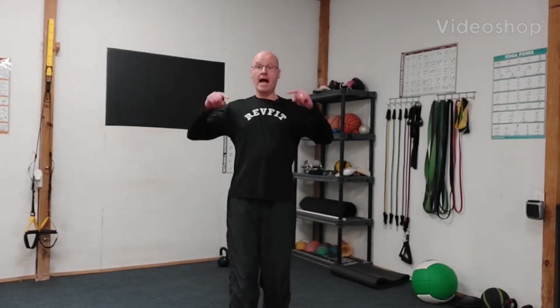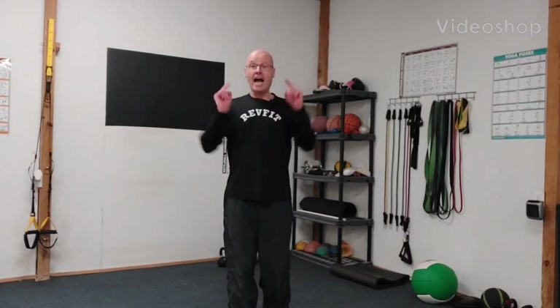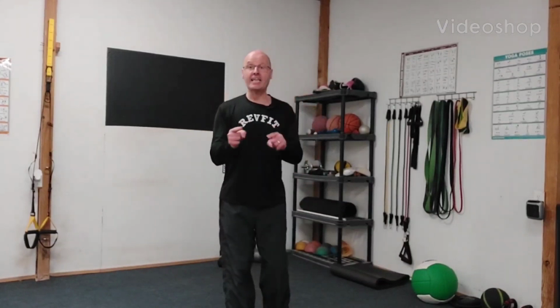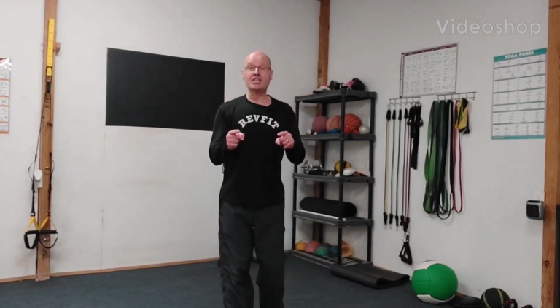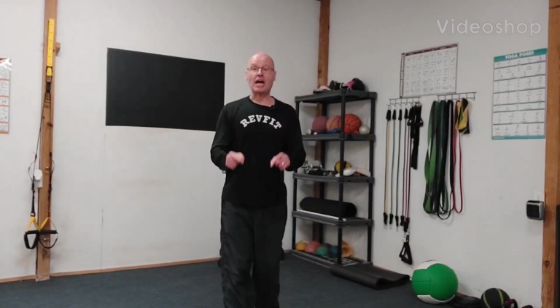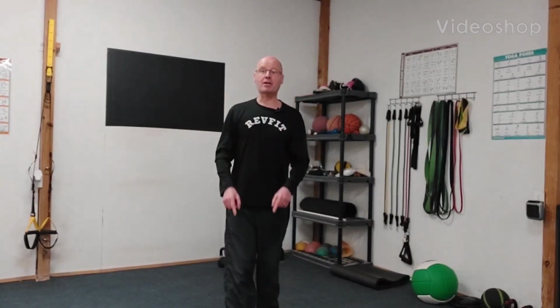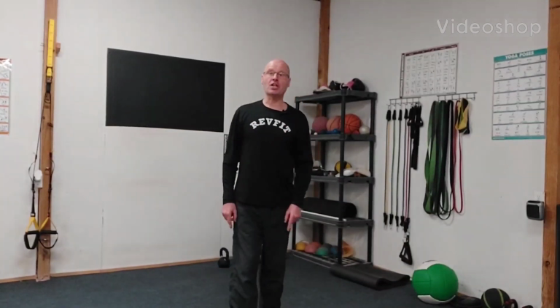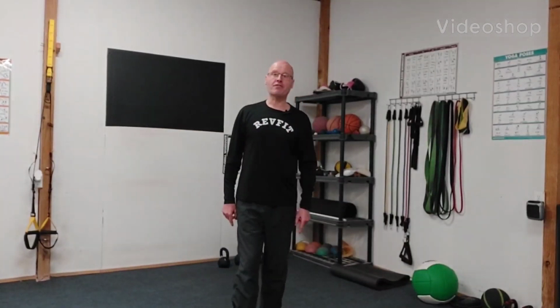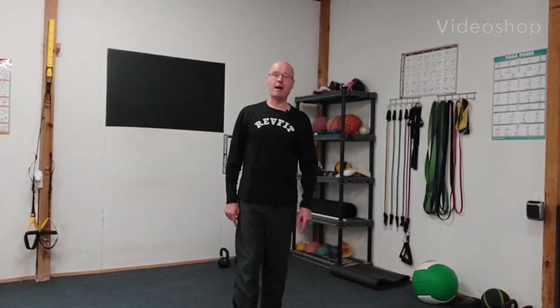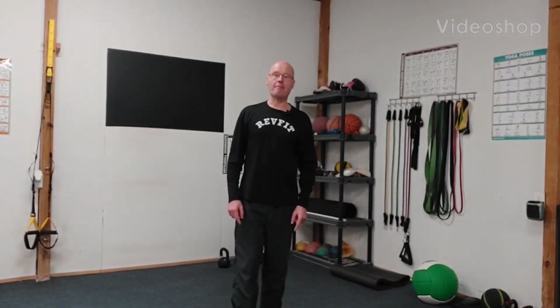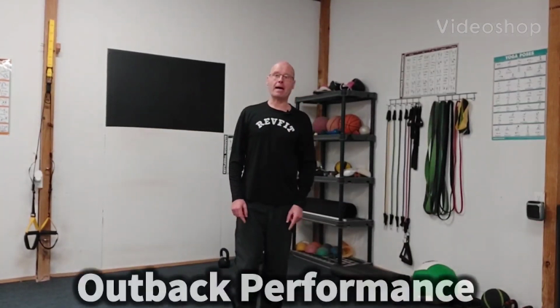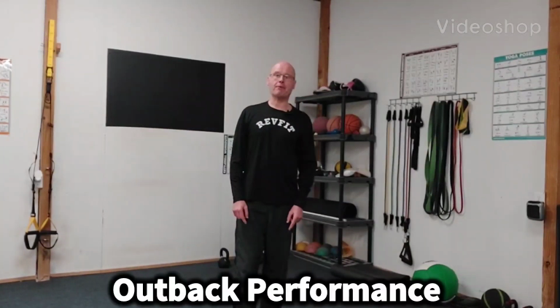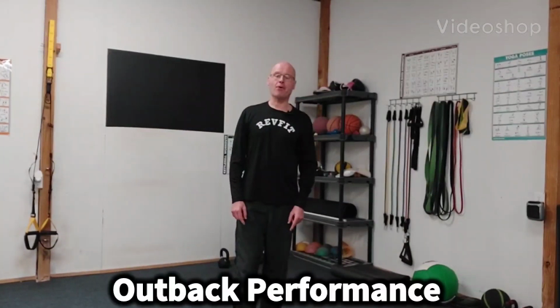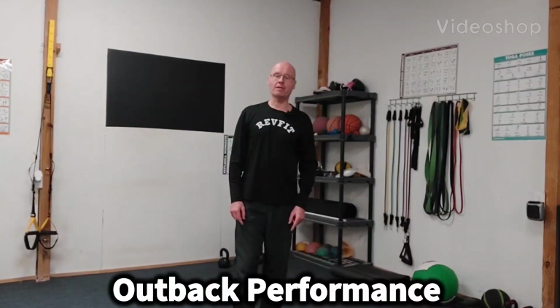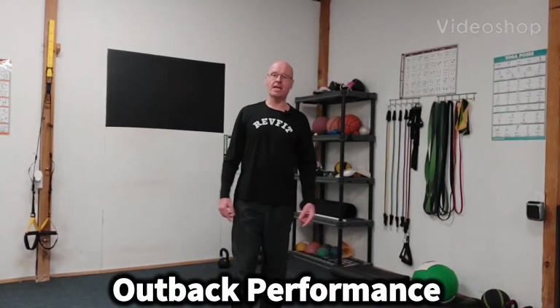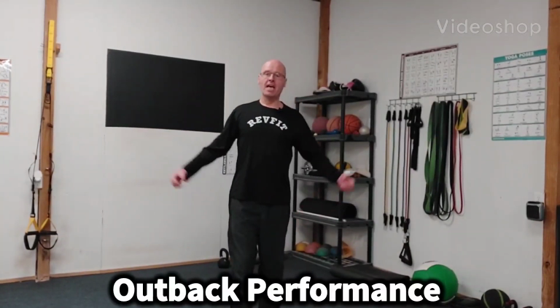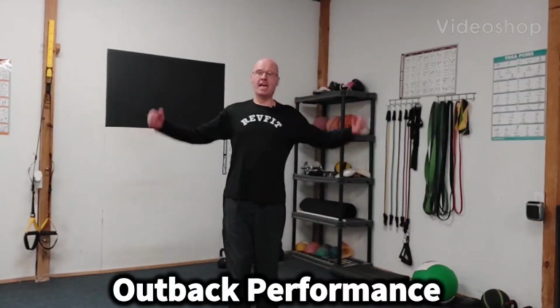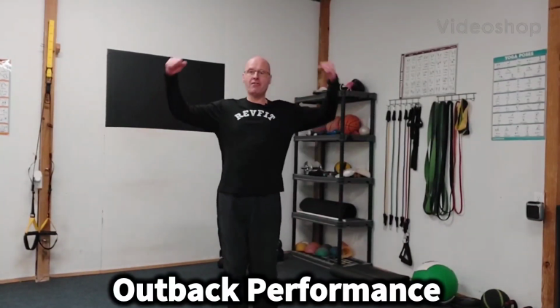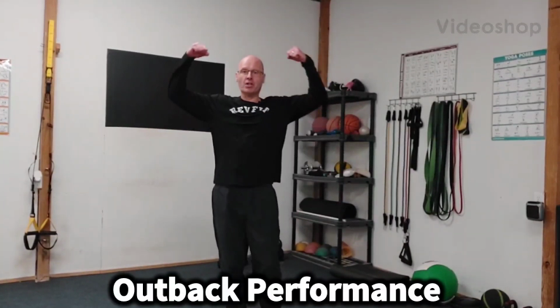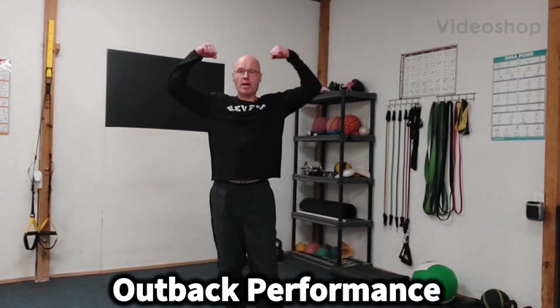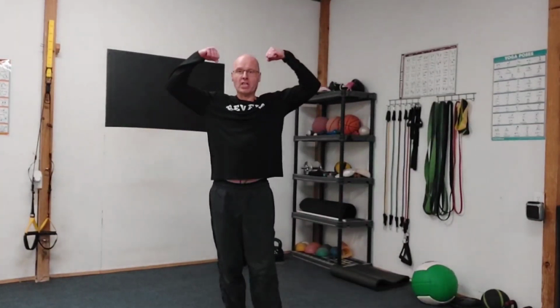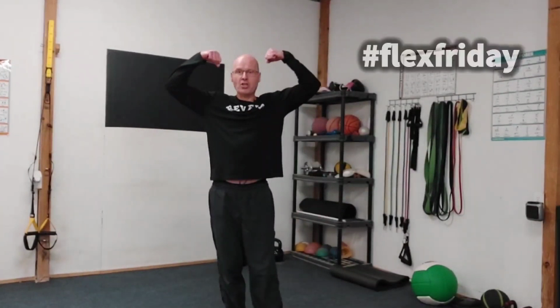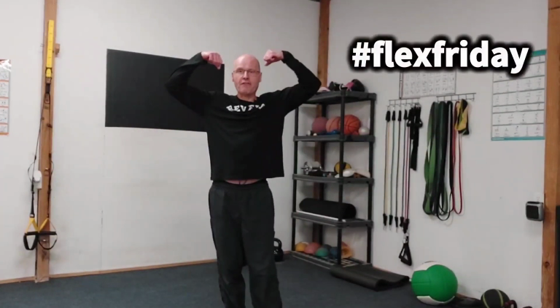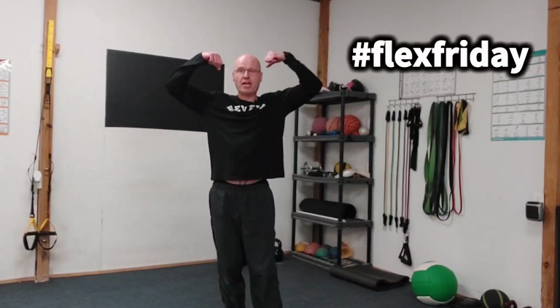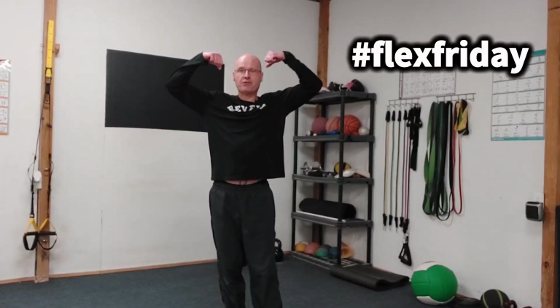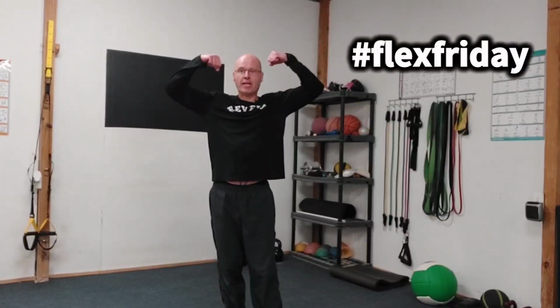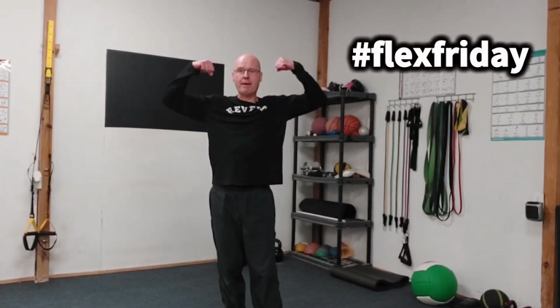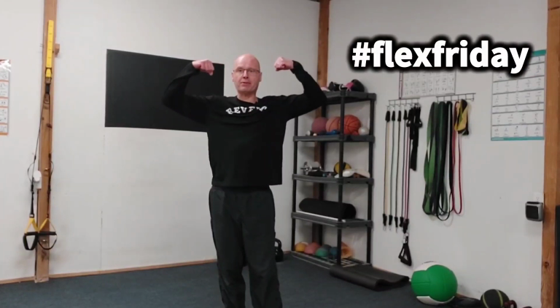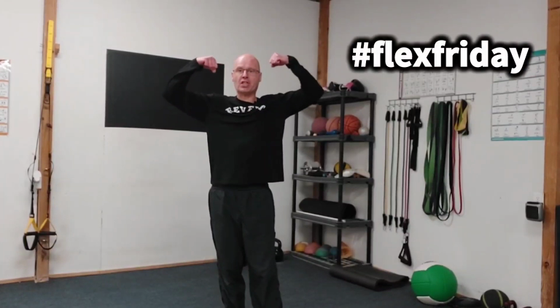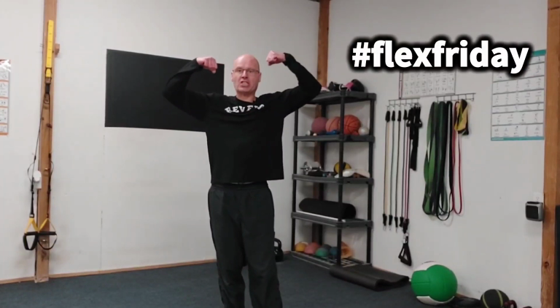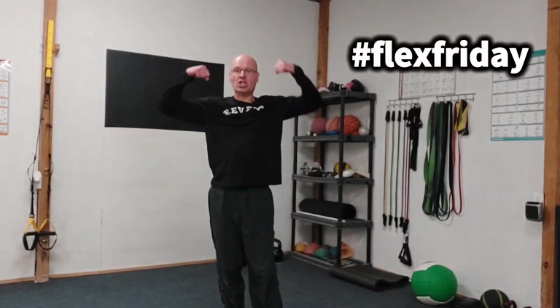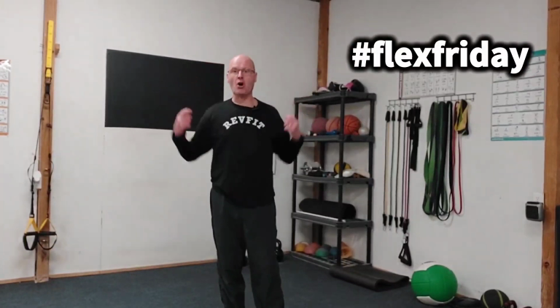Hey, it's Shane McLean from Outback Performance. Here on the one and only Flex Friday, baby, so let's go.